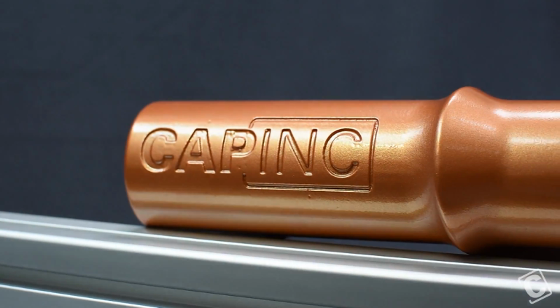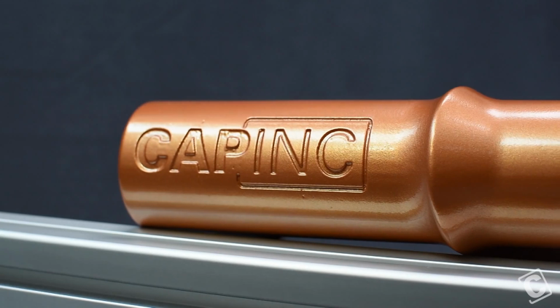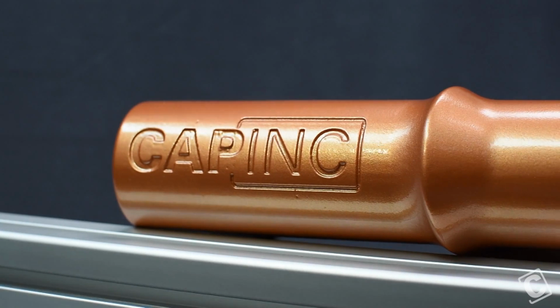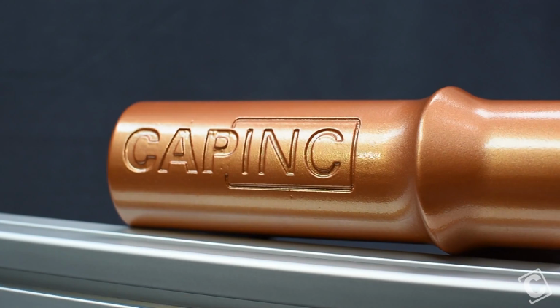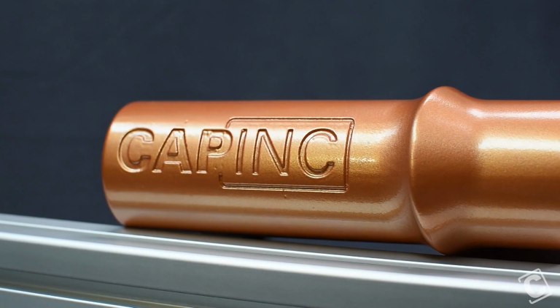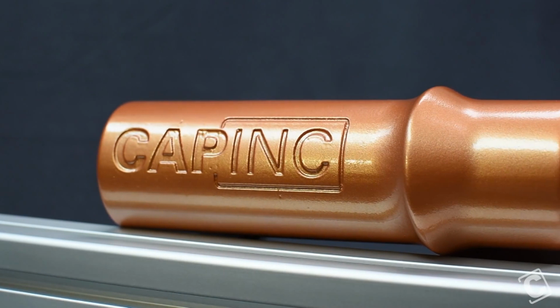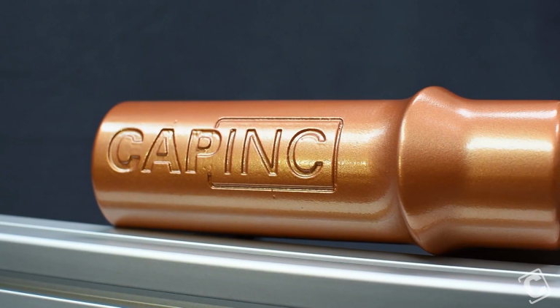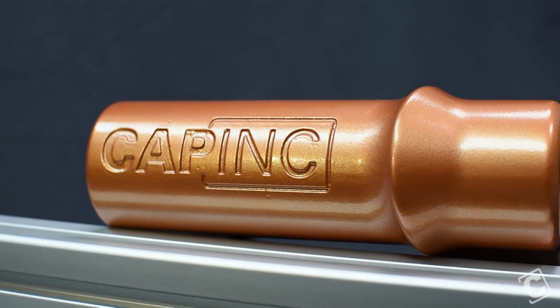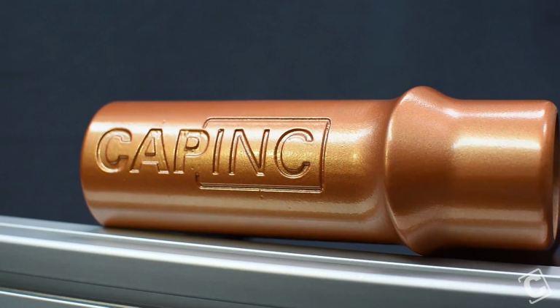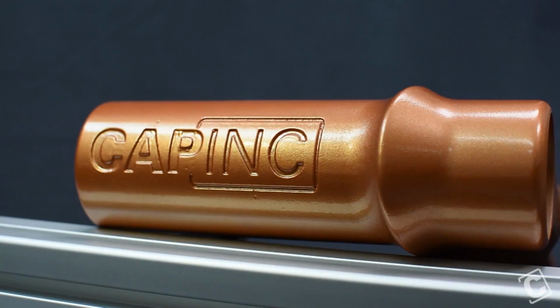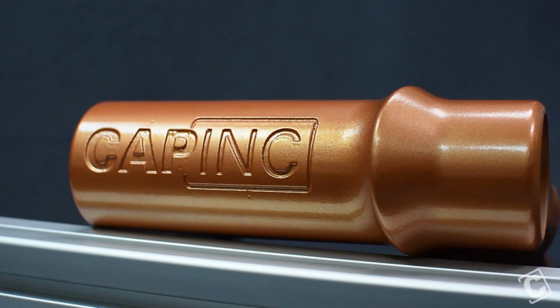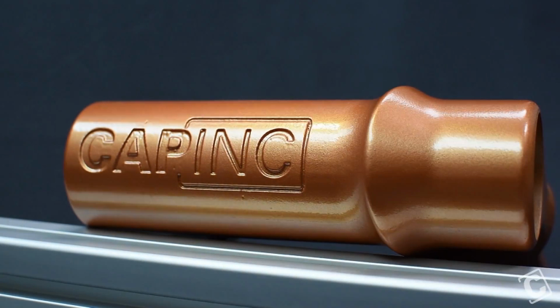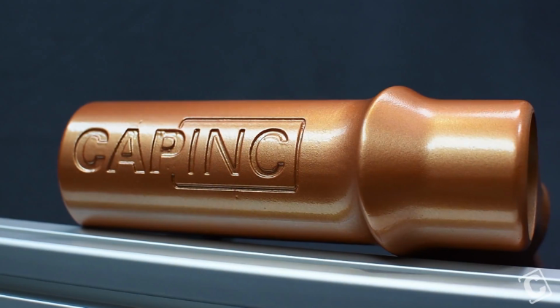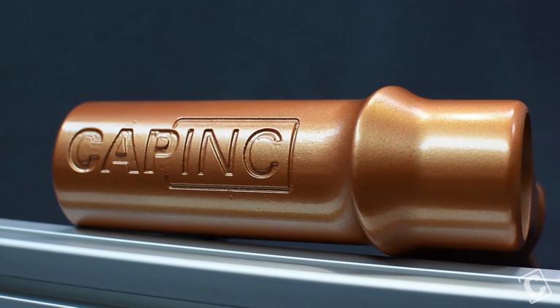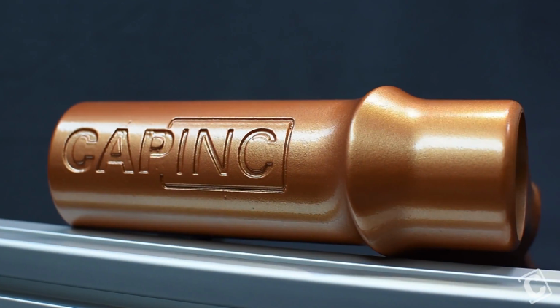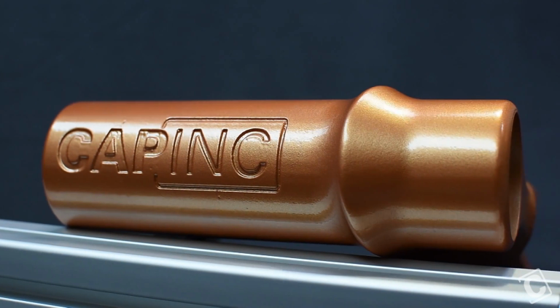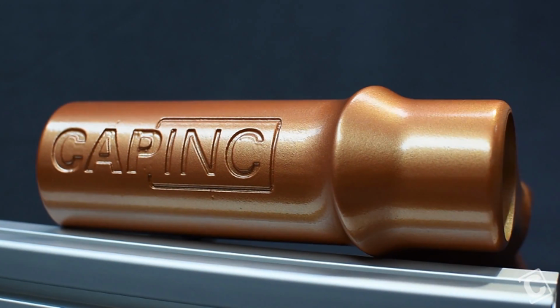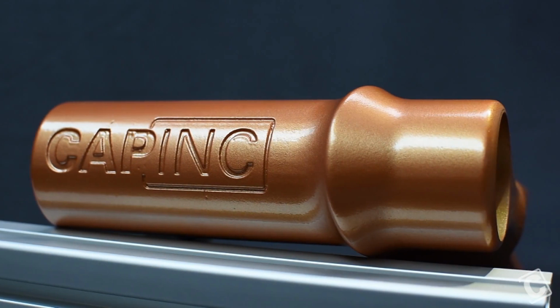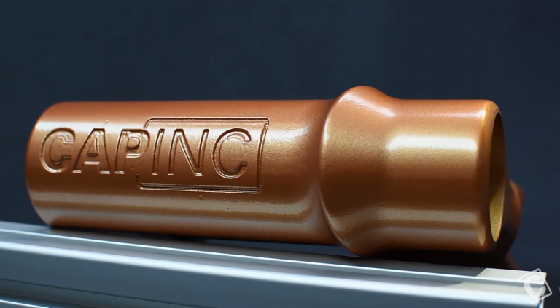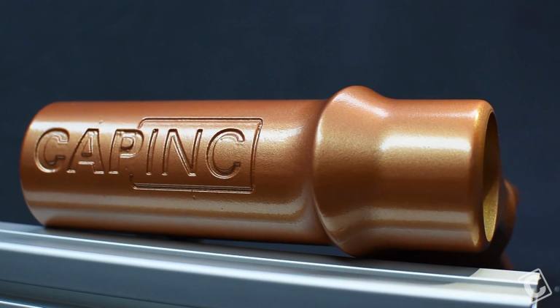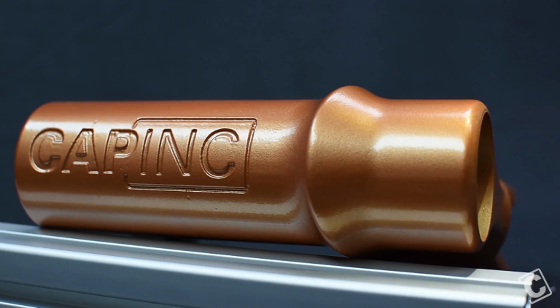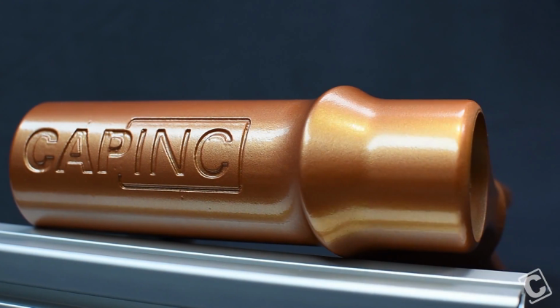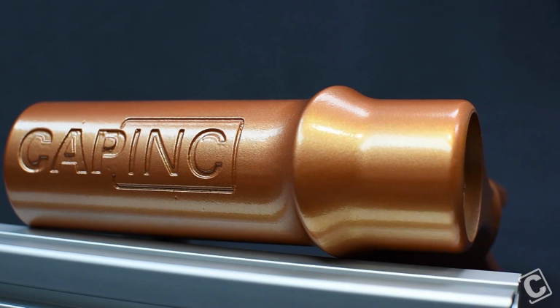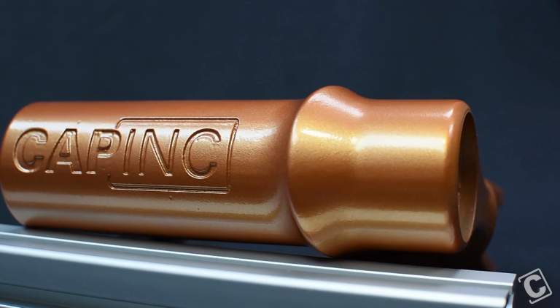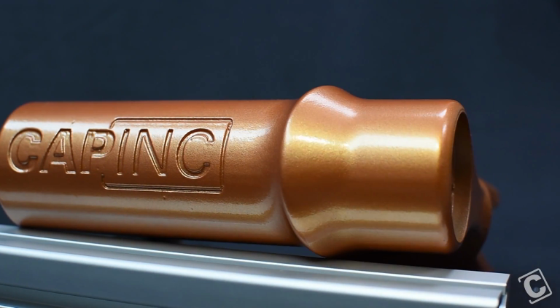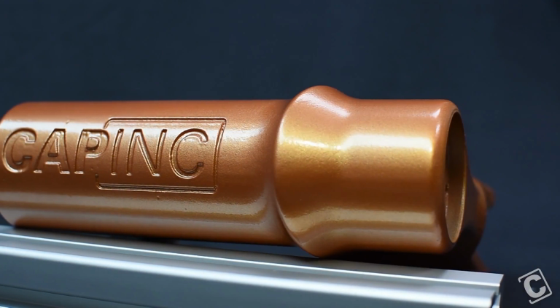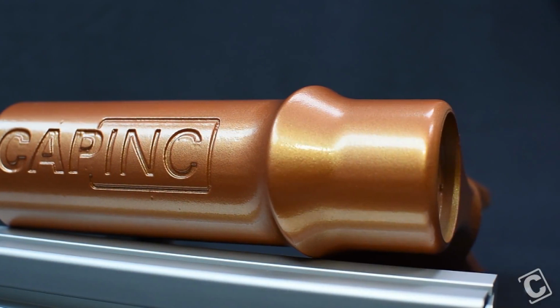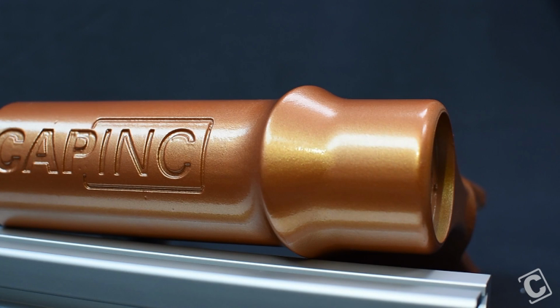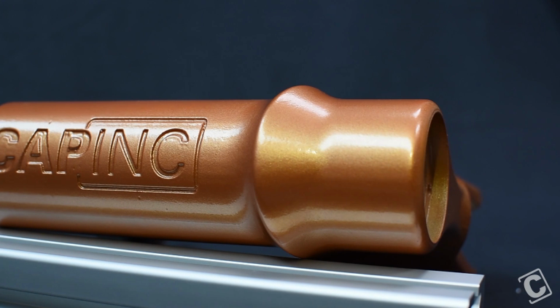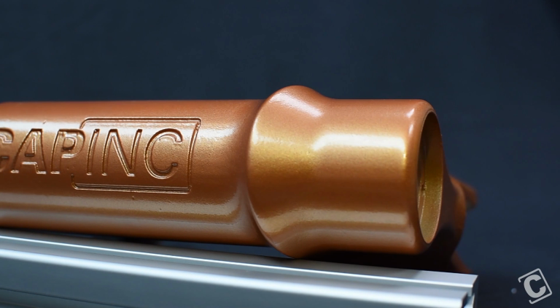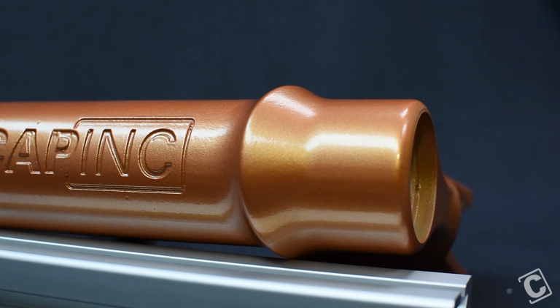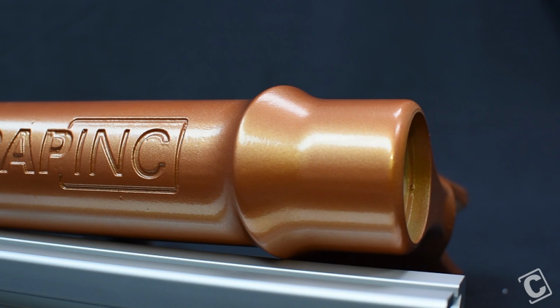Using these steps, you can create models, prototypes, even end use products that are as stunning as they are functional.